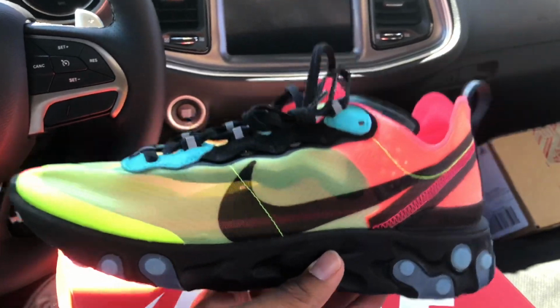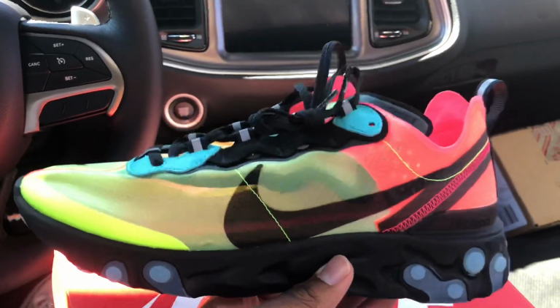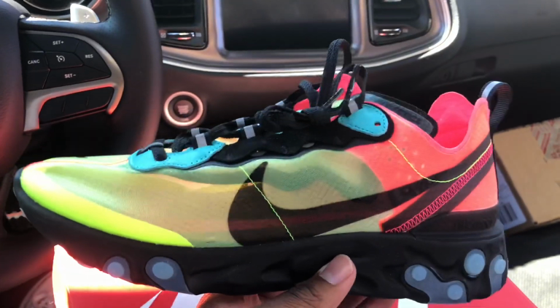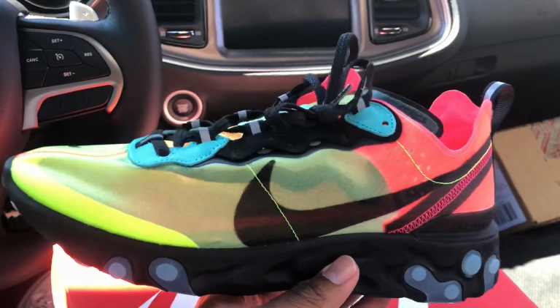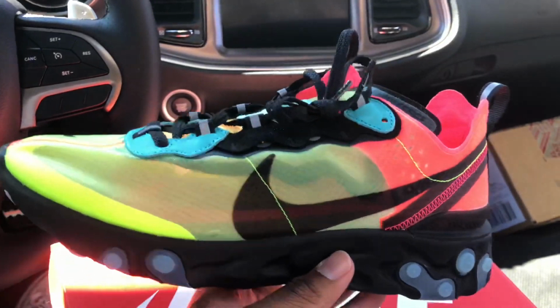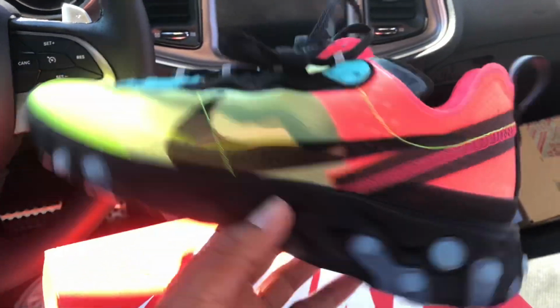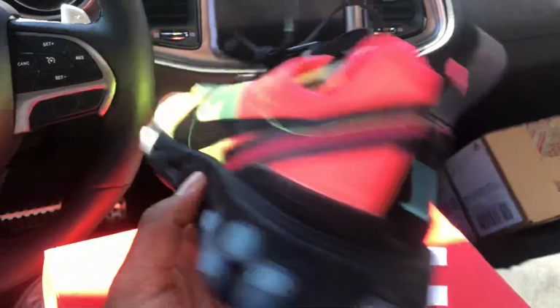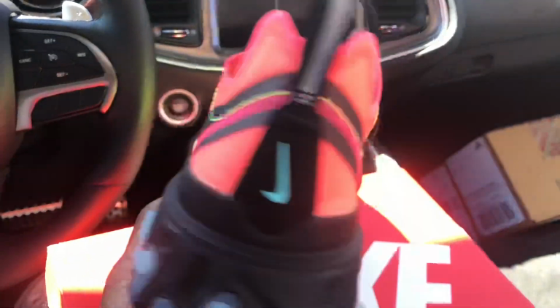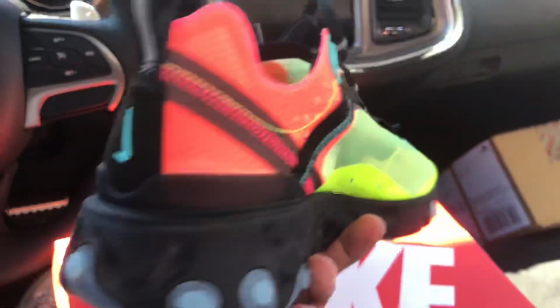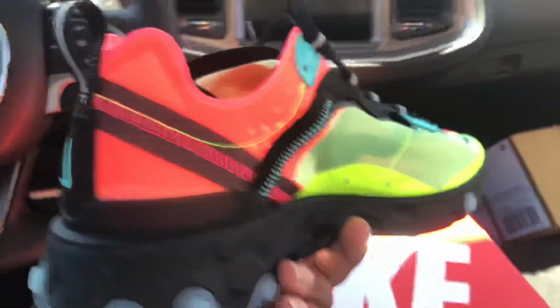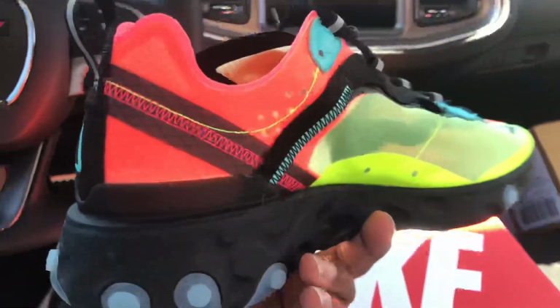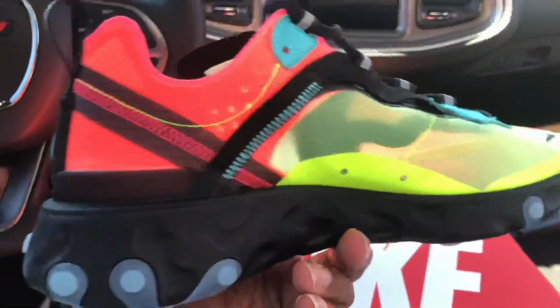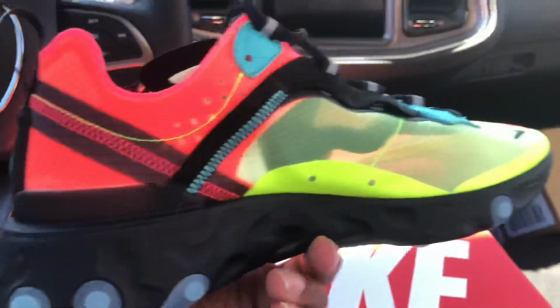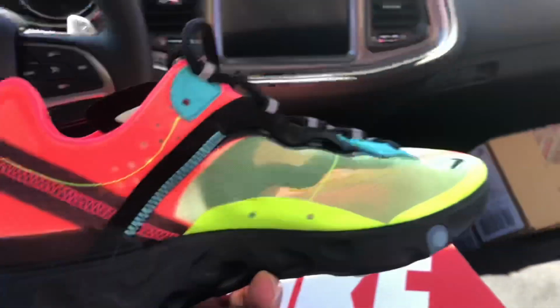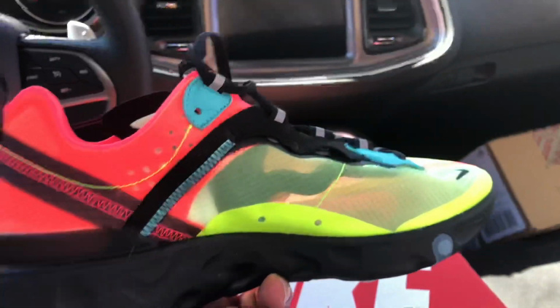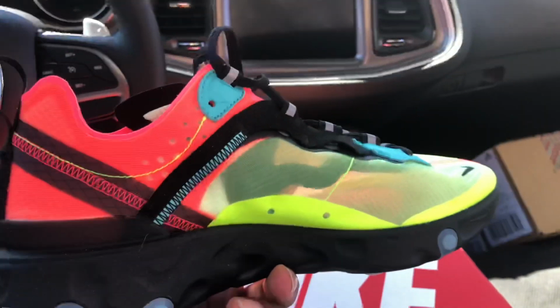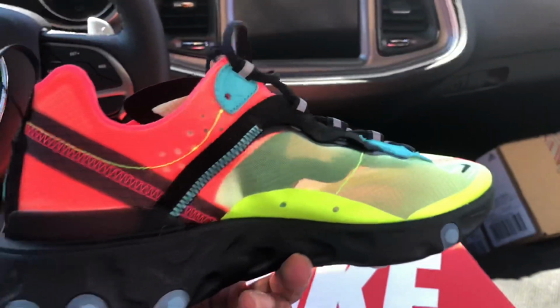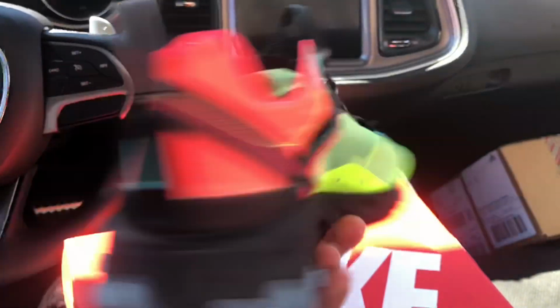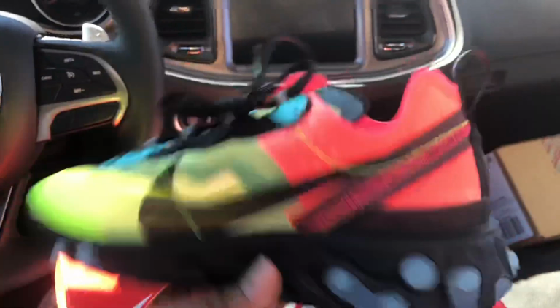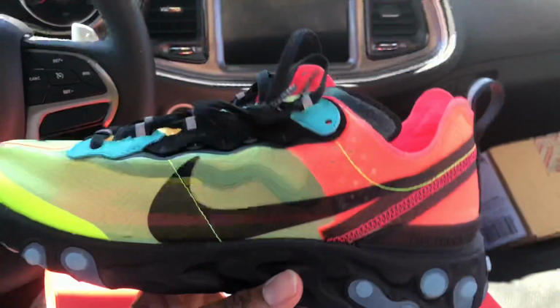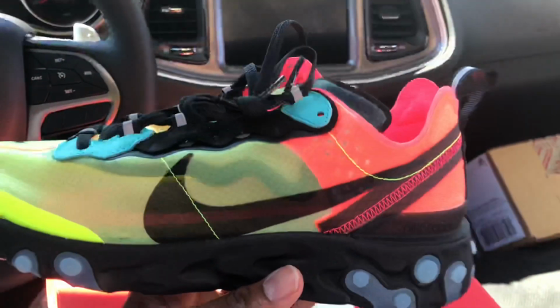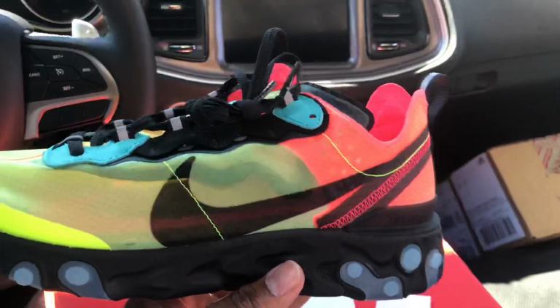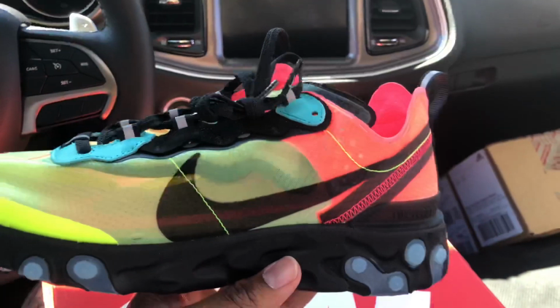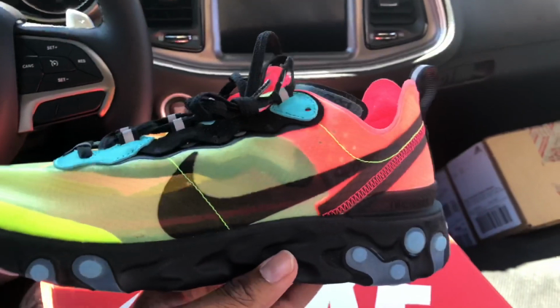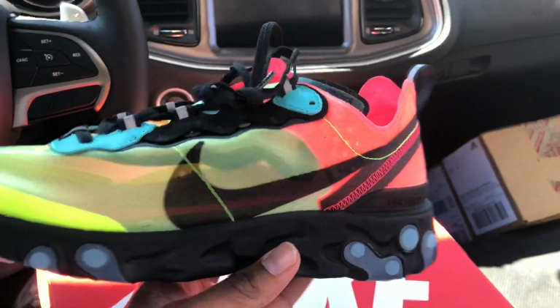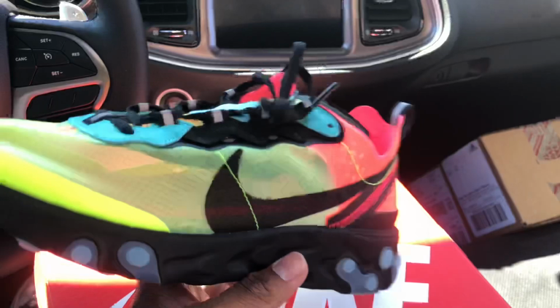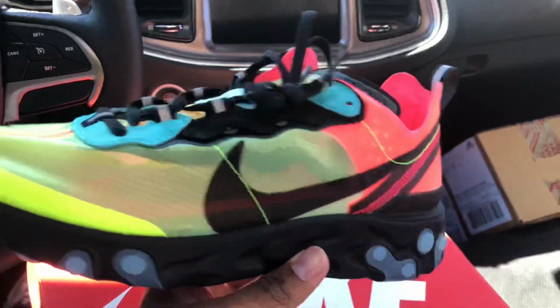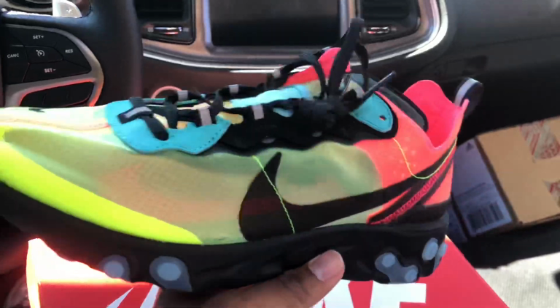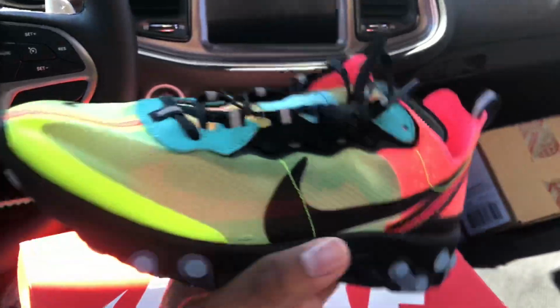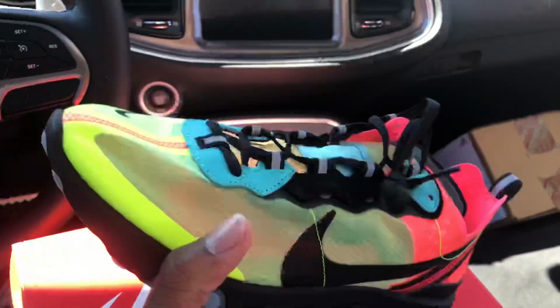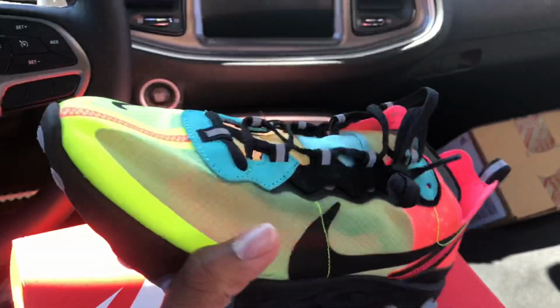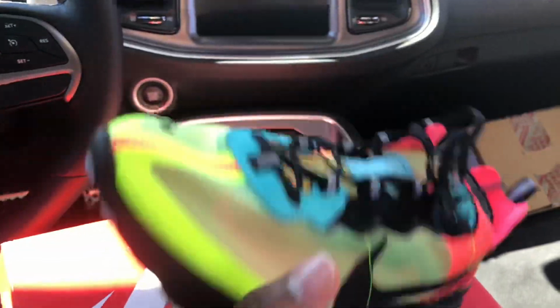They sold out like the same day. I got a notification, that's how I was able to get them.